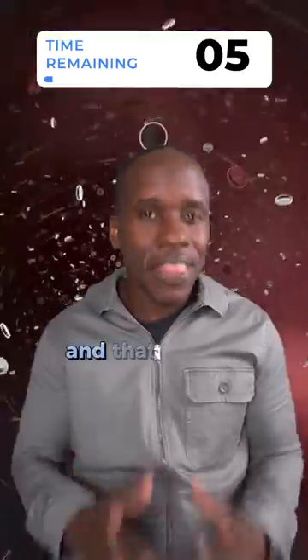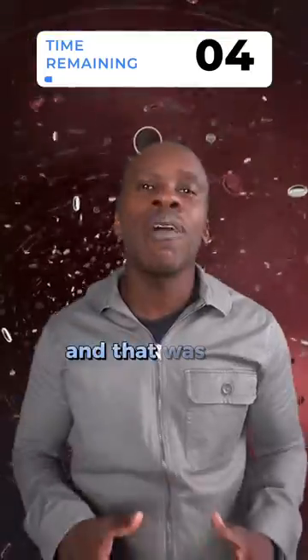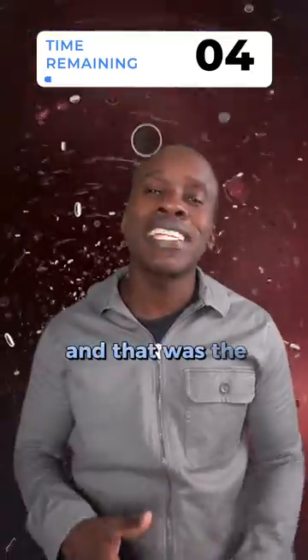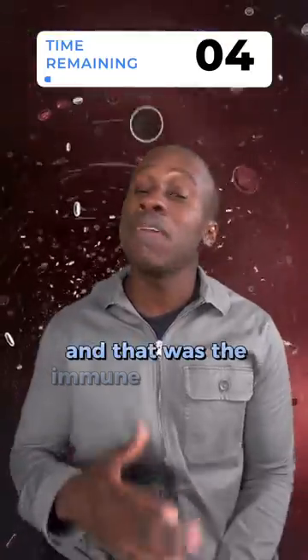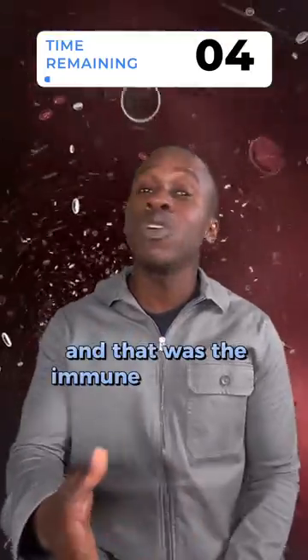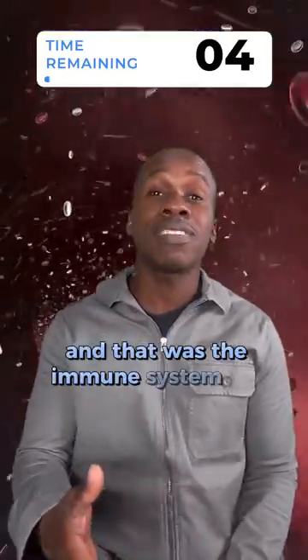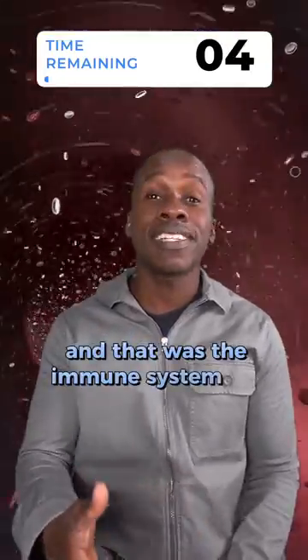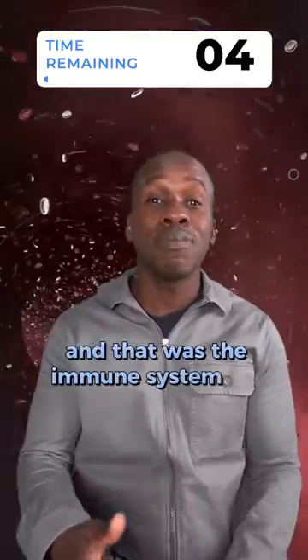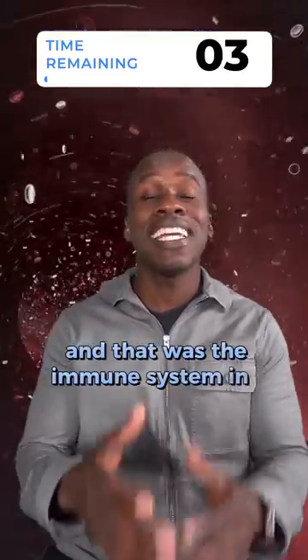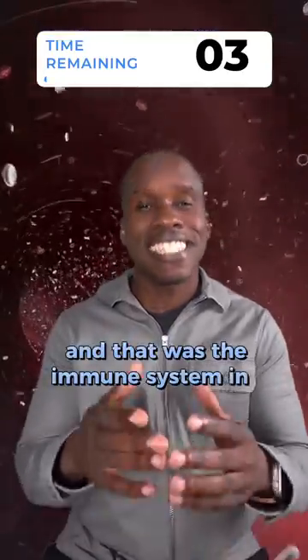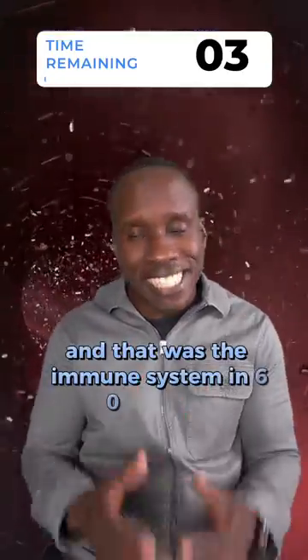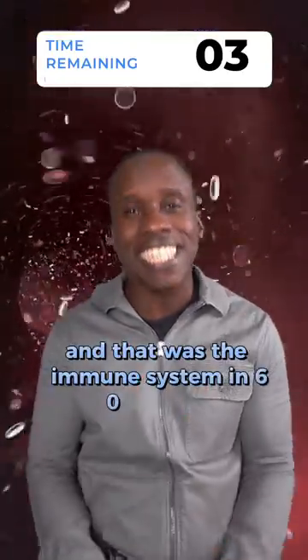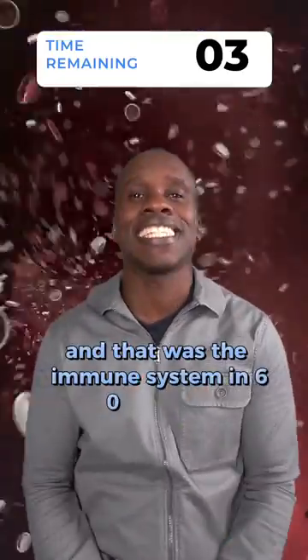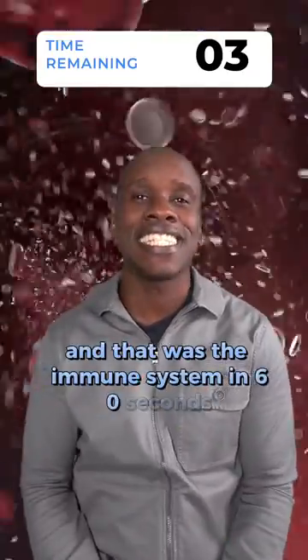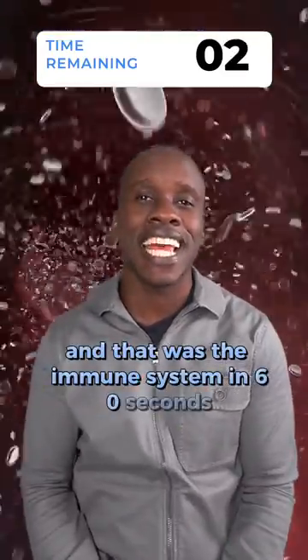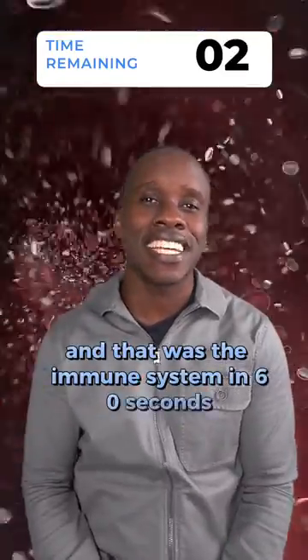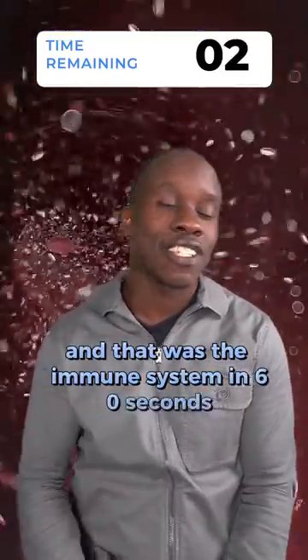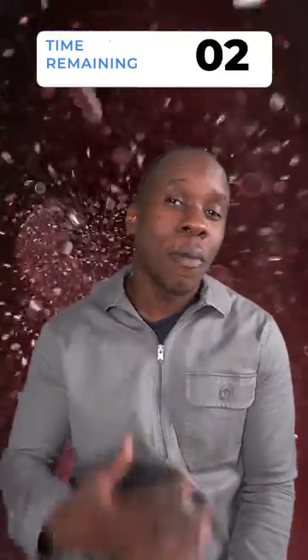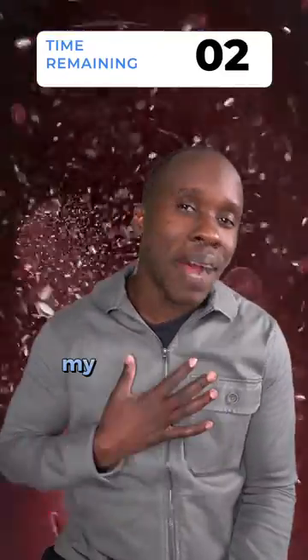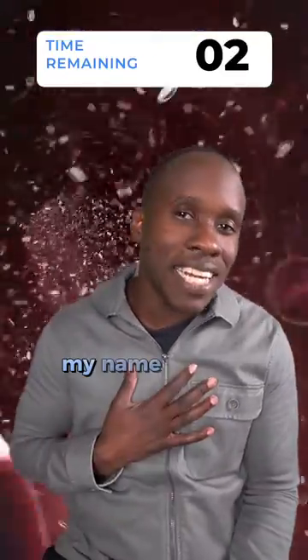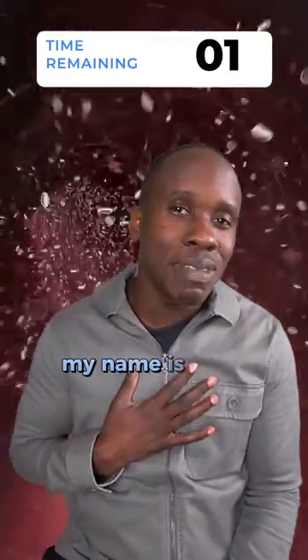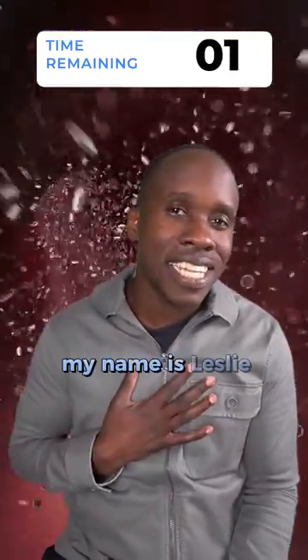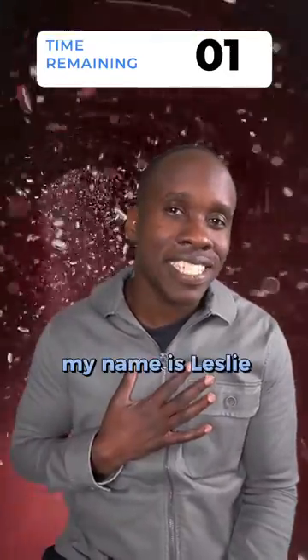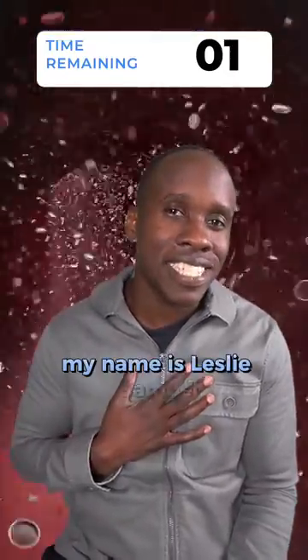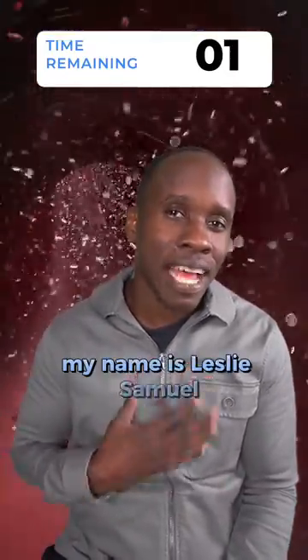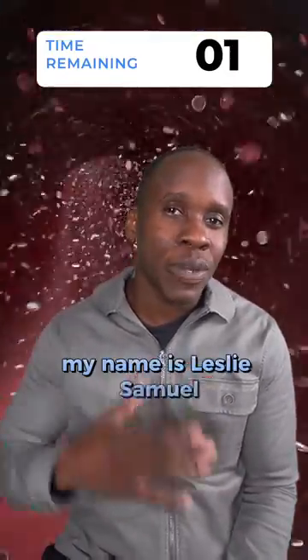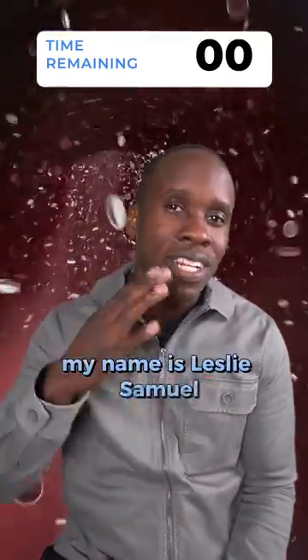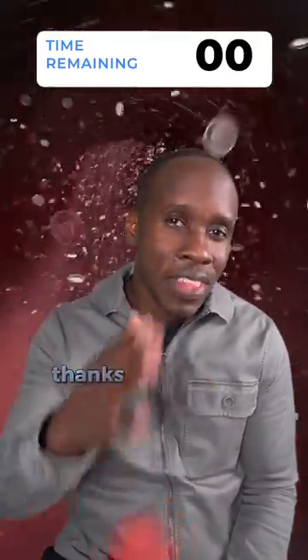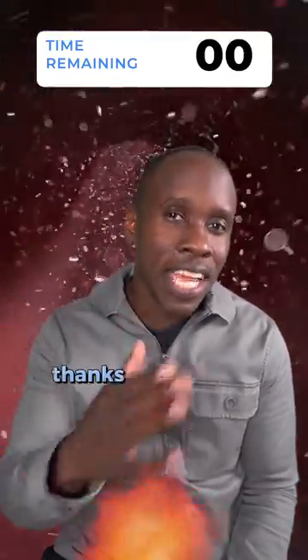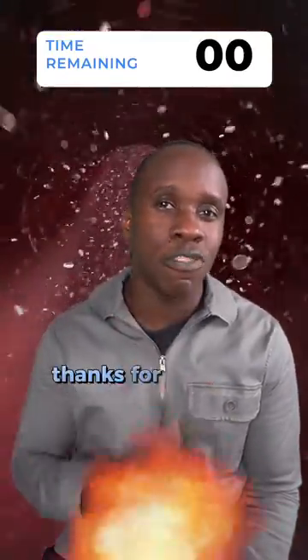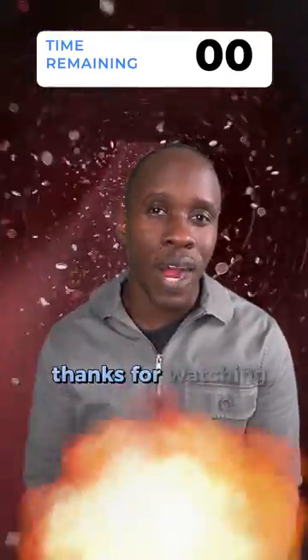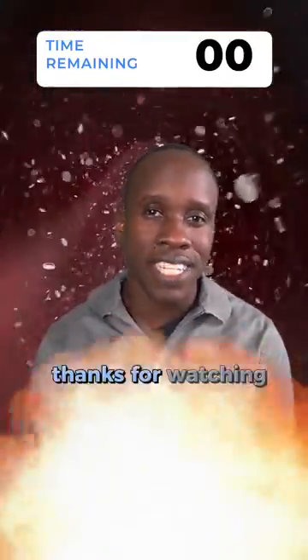And that was the immune system in 60 seconds. My name is Leslie Samuel. Thanks for watching.